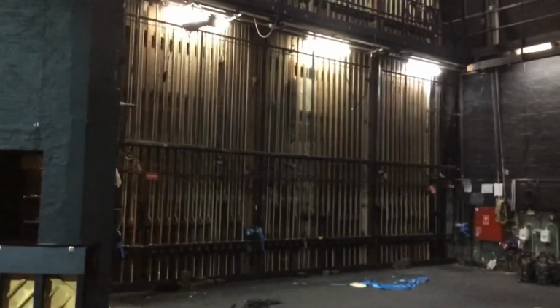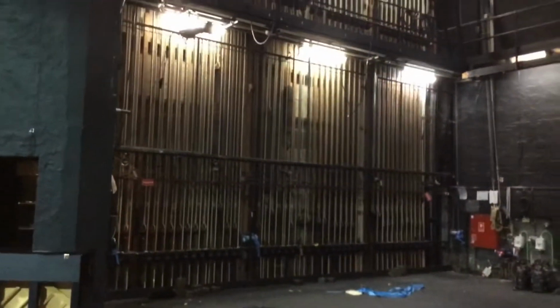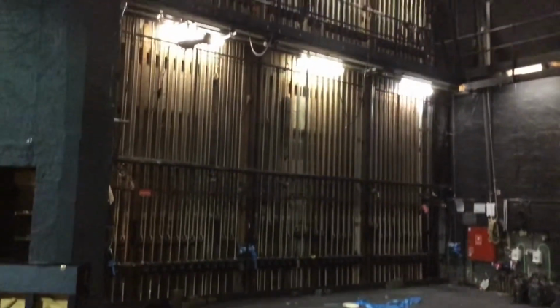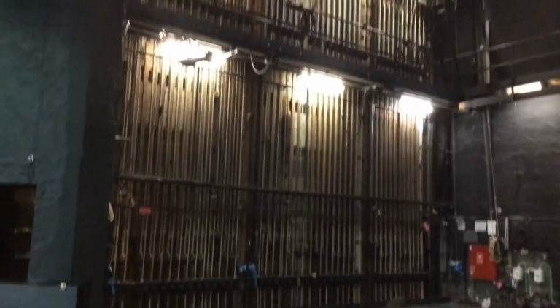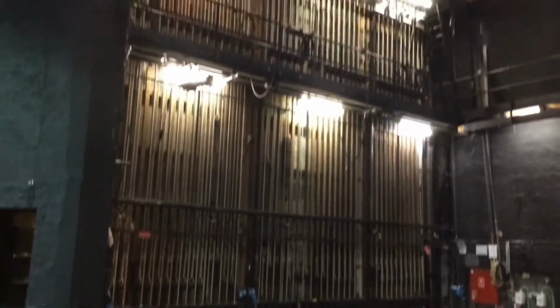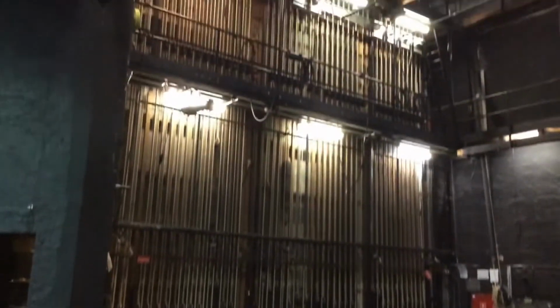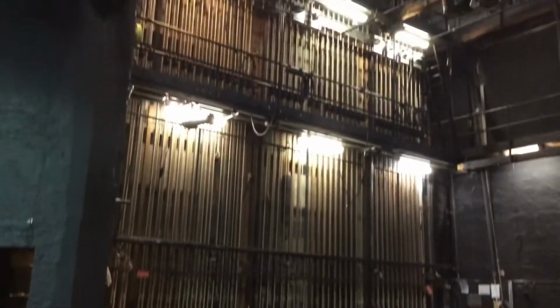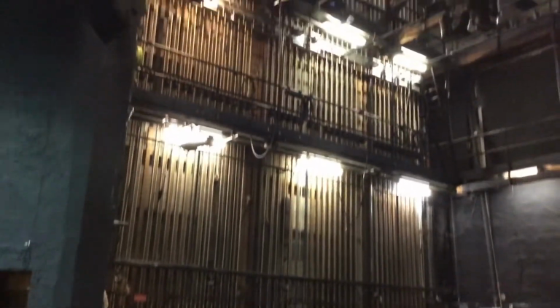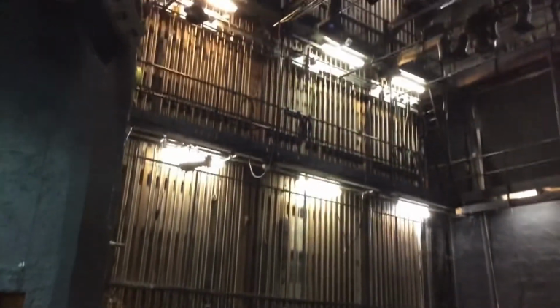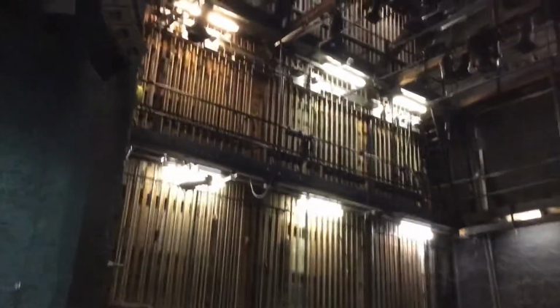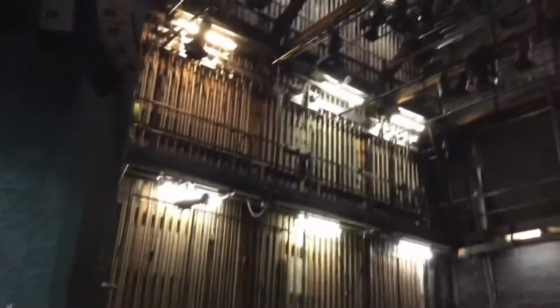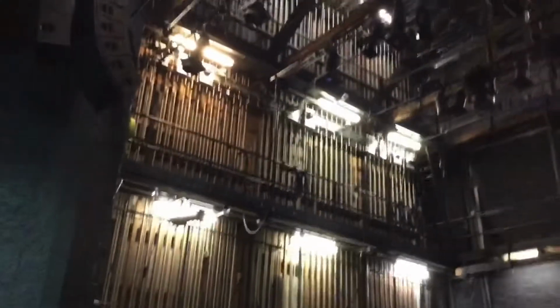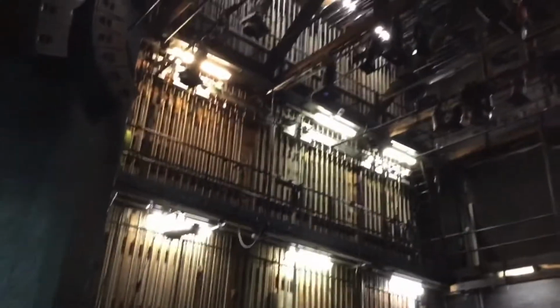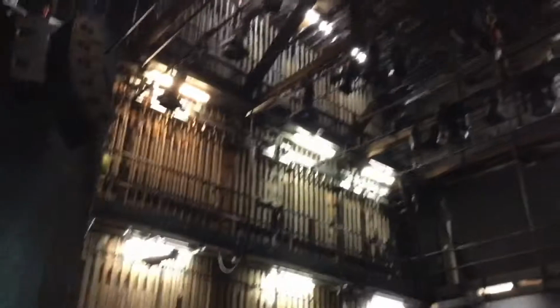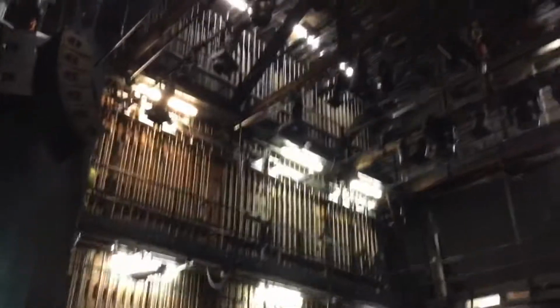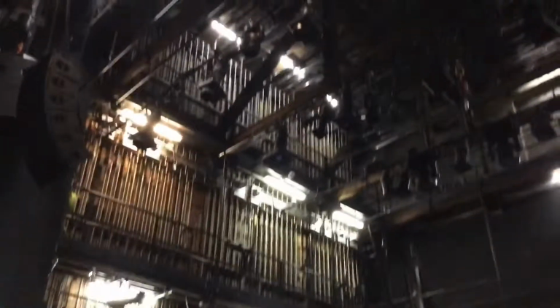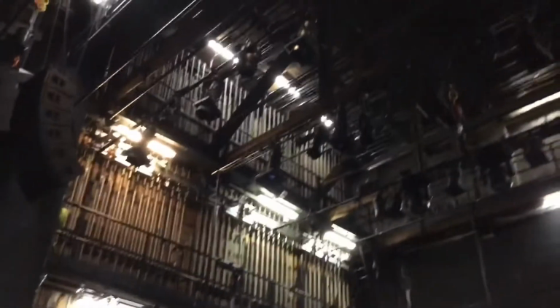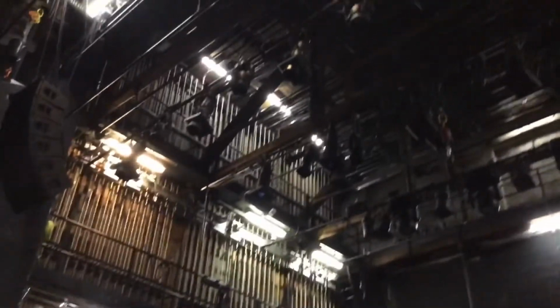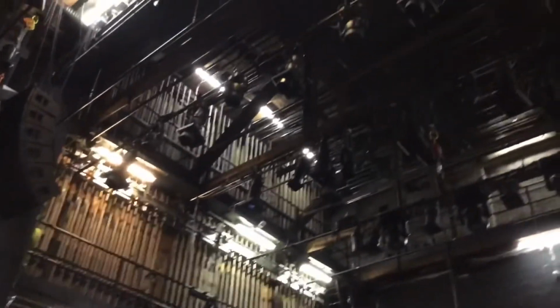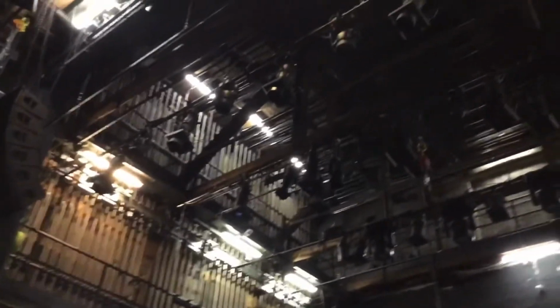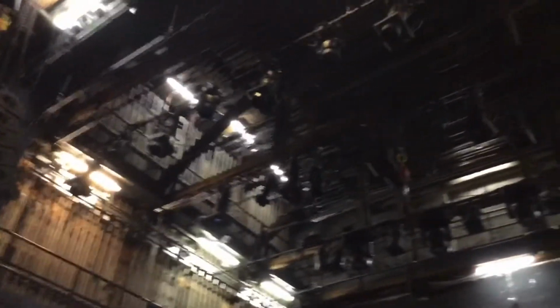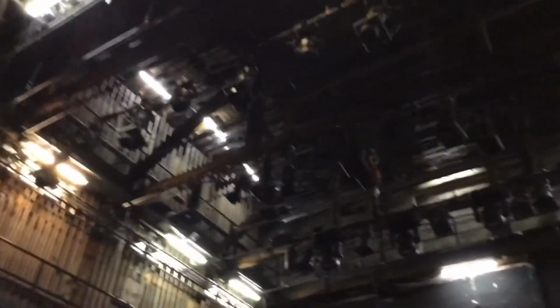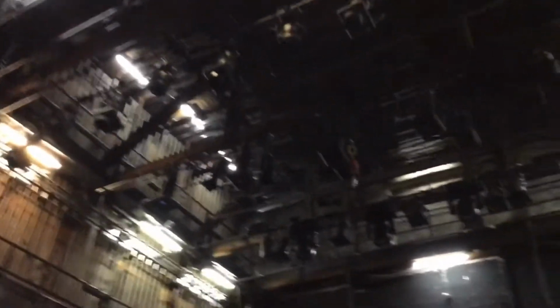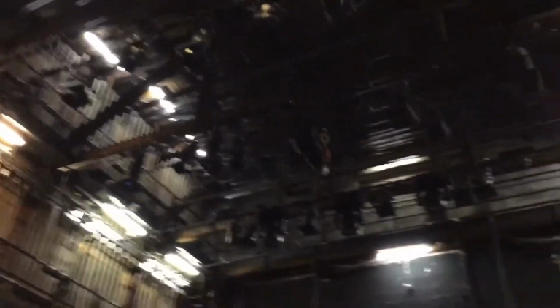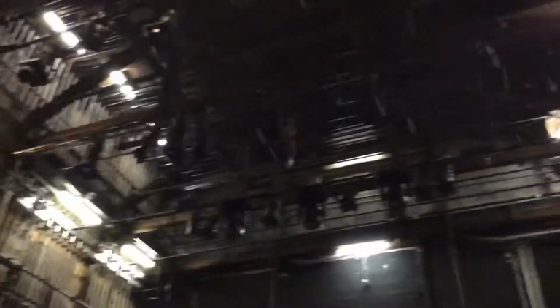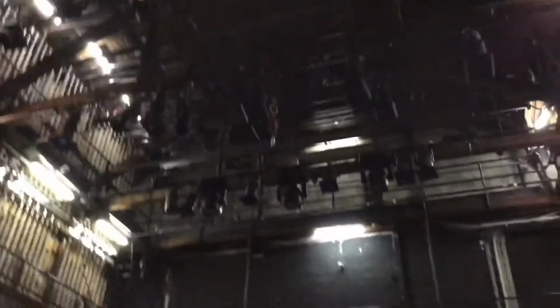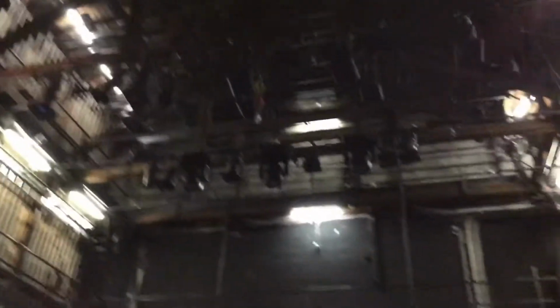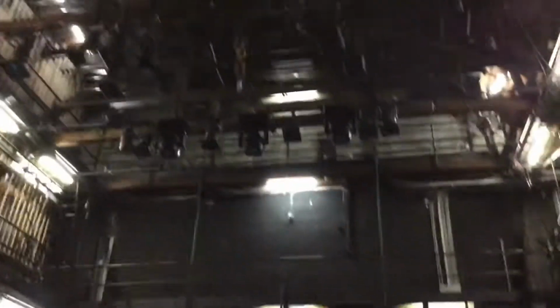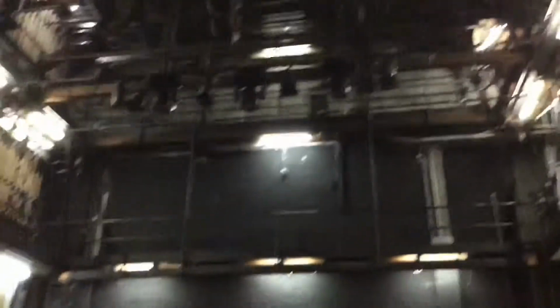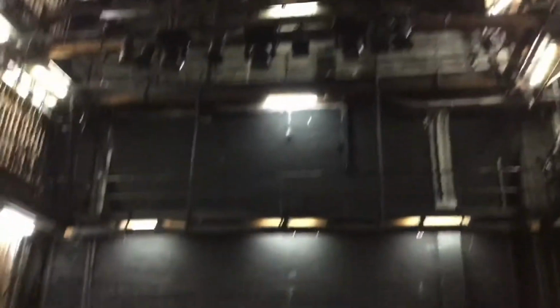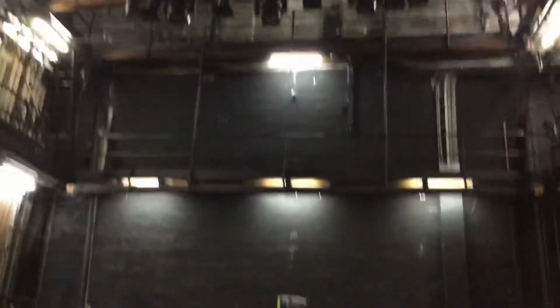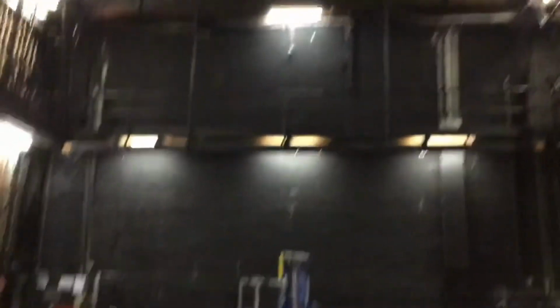And here you can see the fly section where the lights and set designs can be raised and lowered as needed.